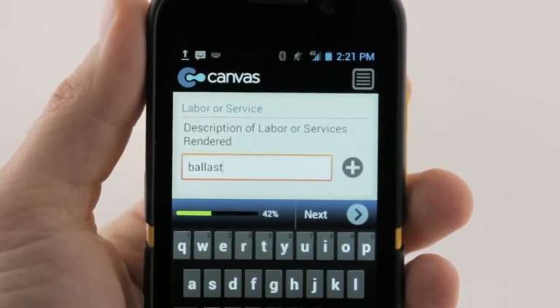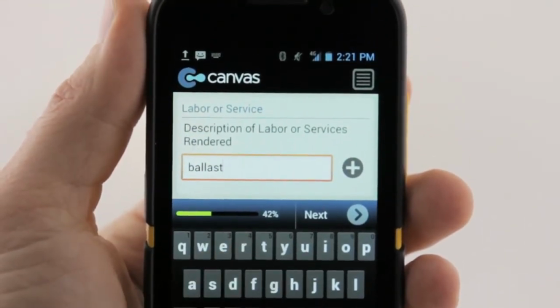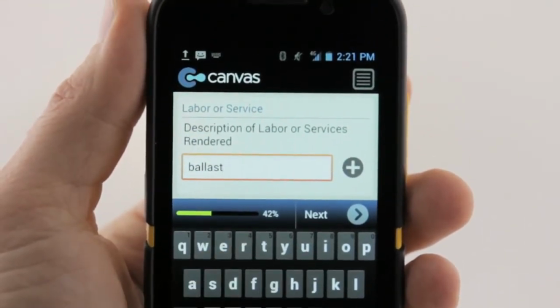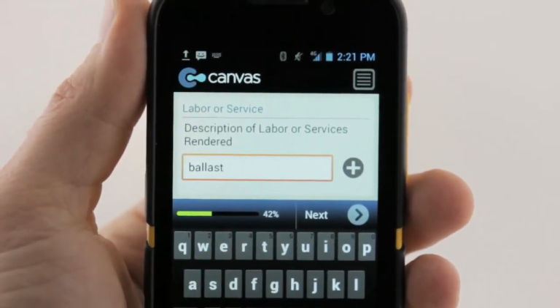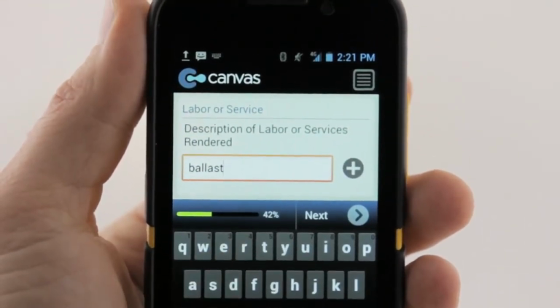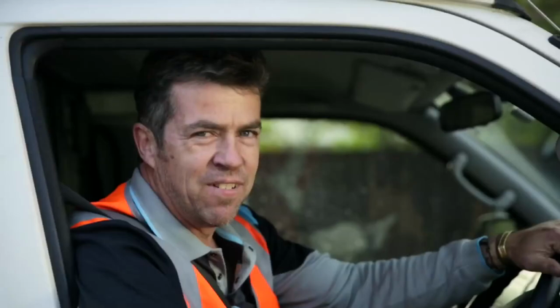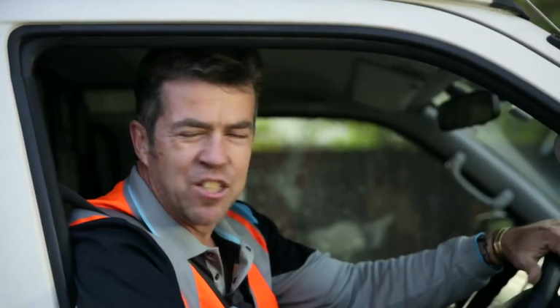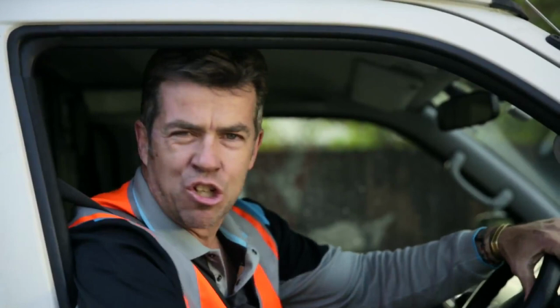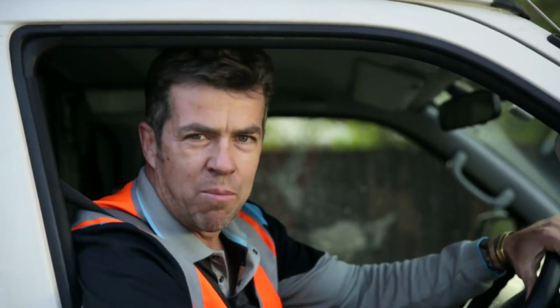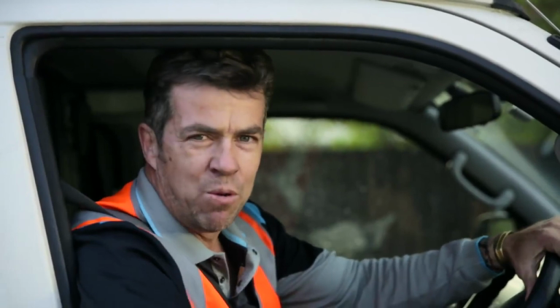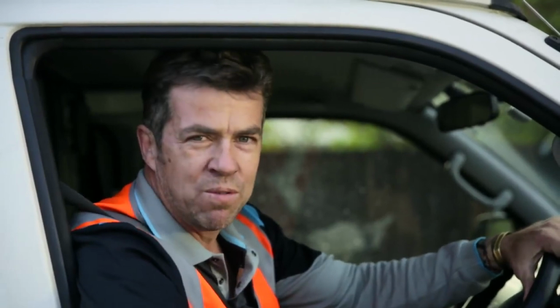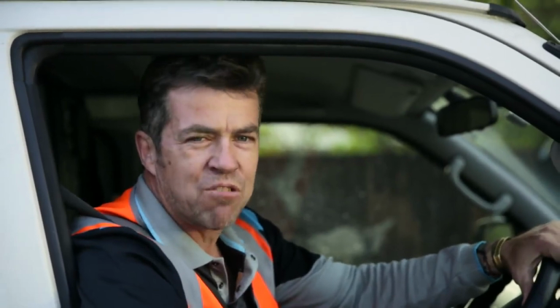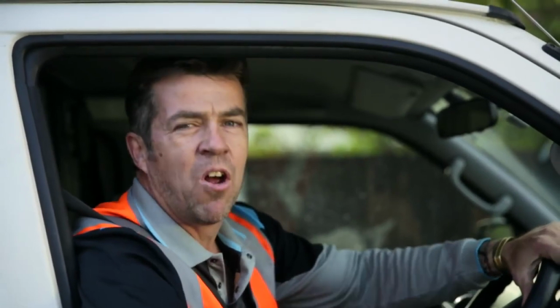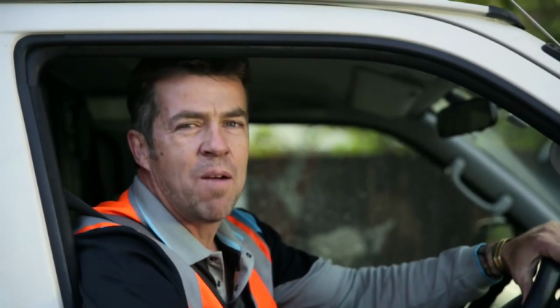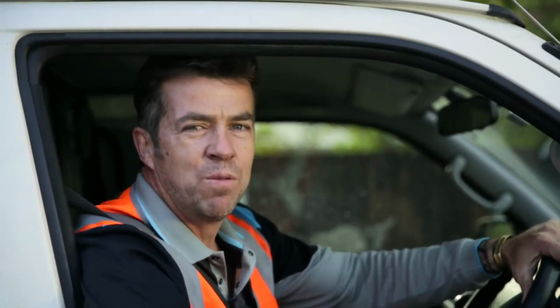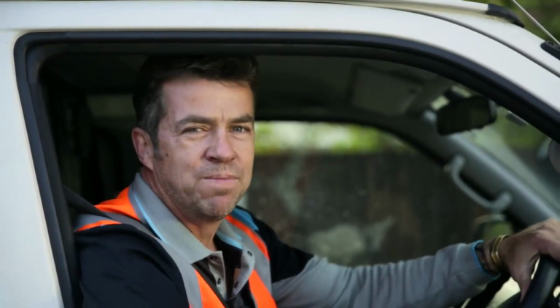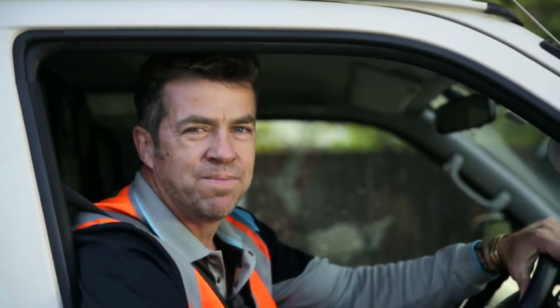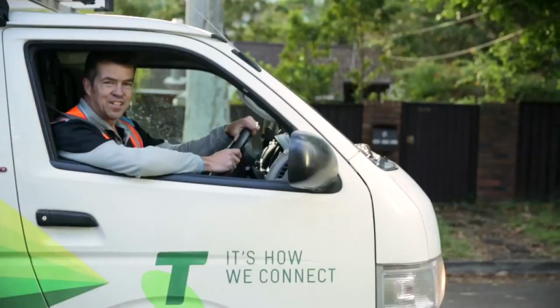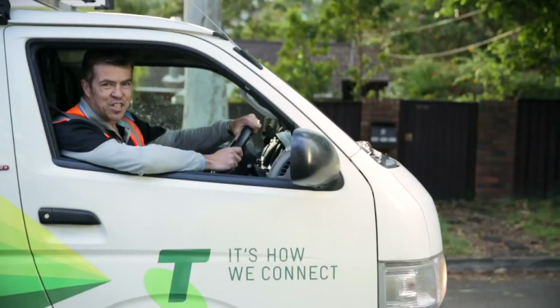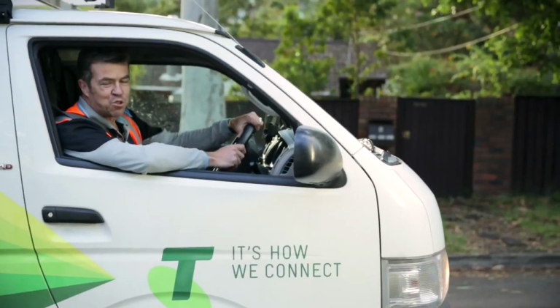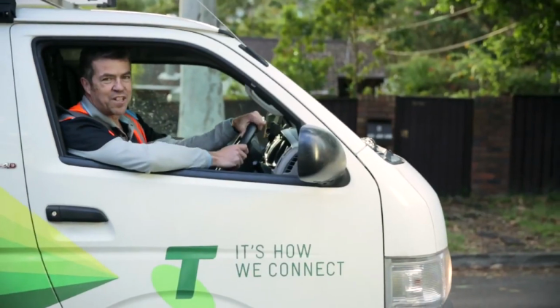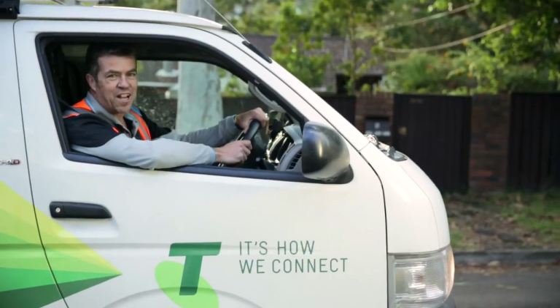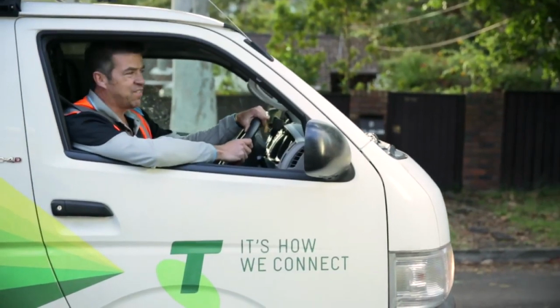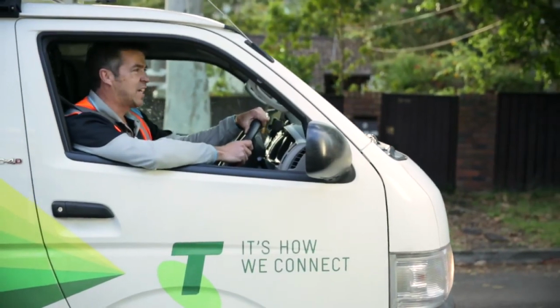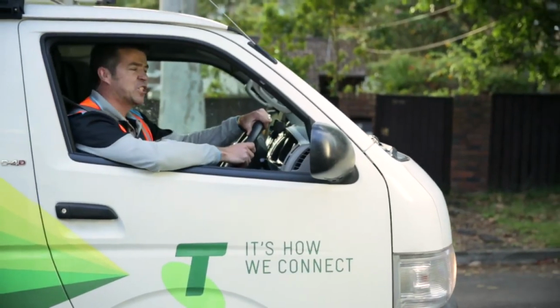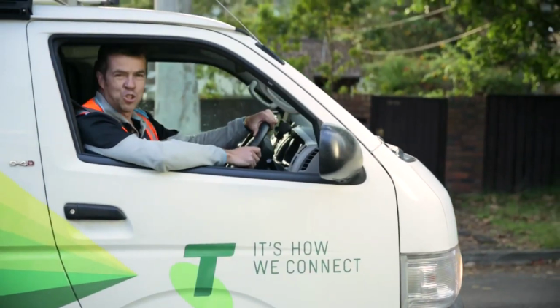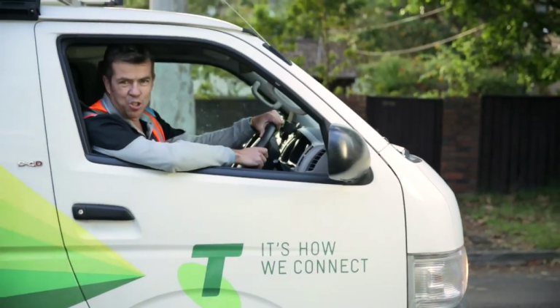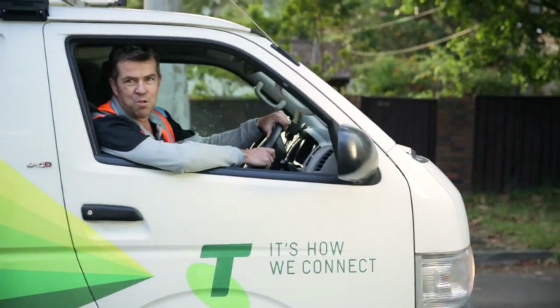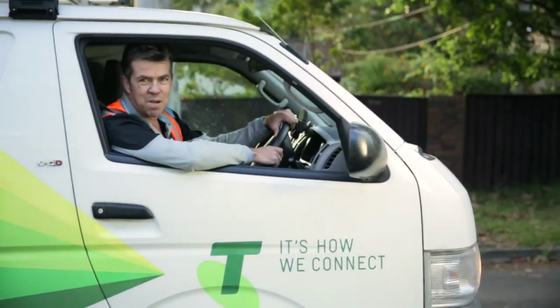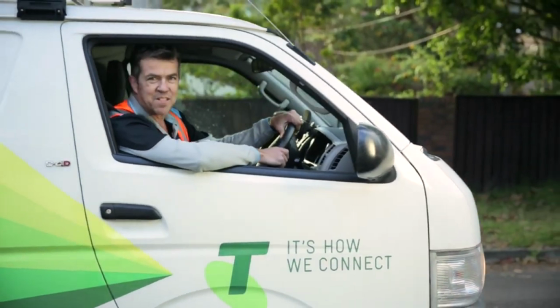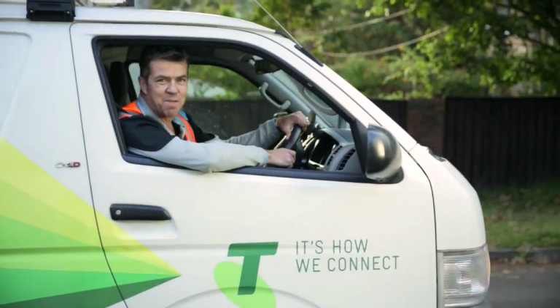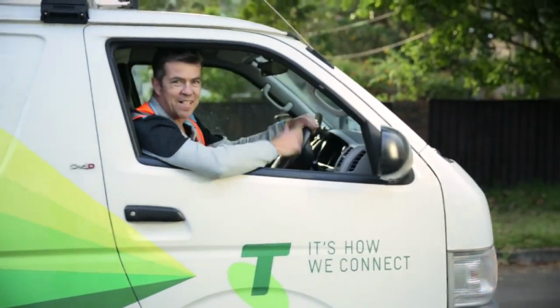It's tough, it's durable, it's reliable — it's Telstra Dave, and it's your new best mate.